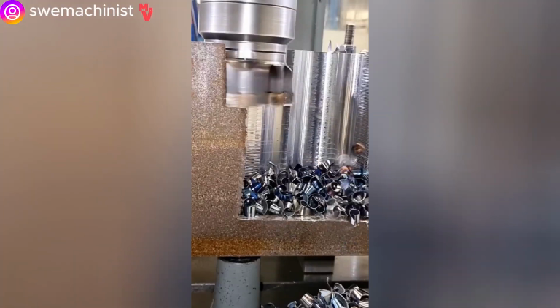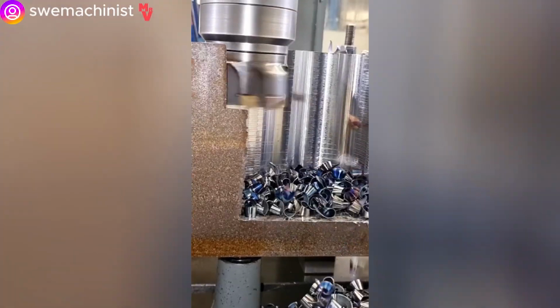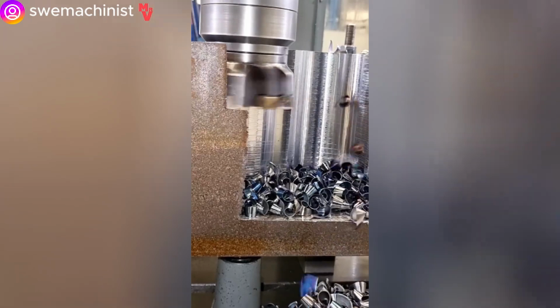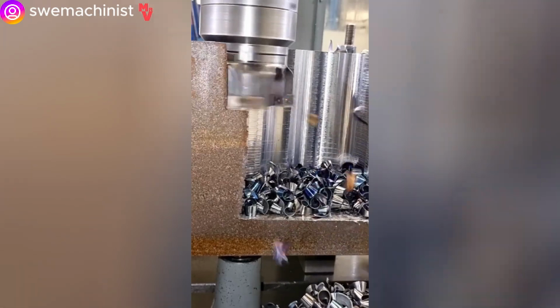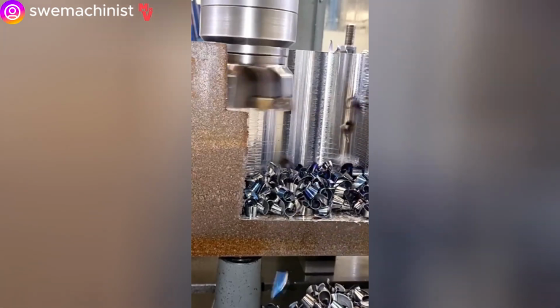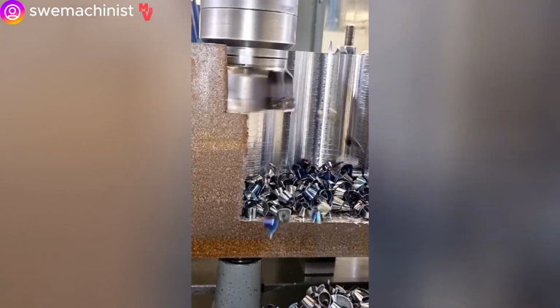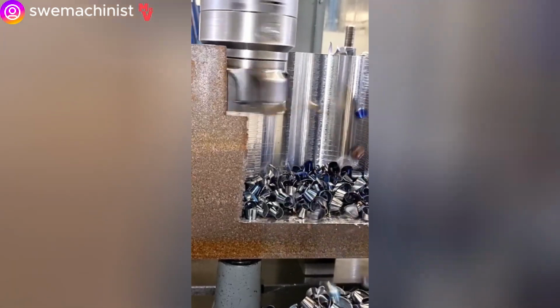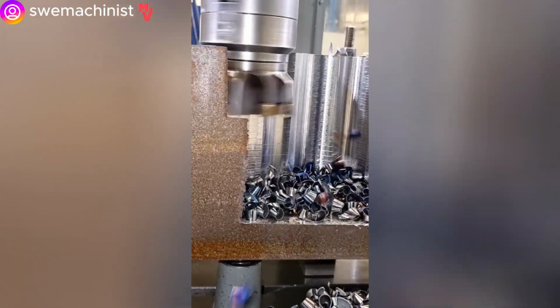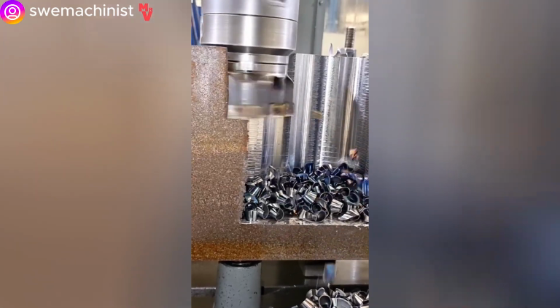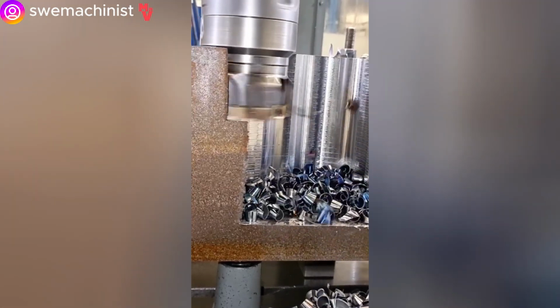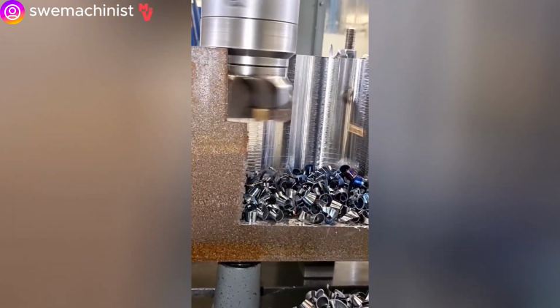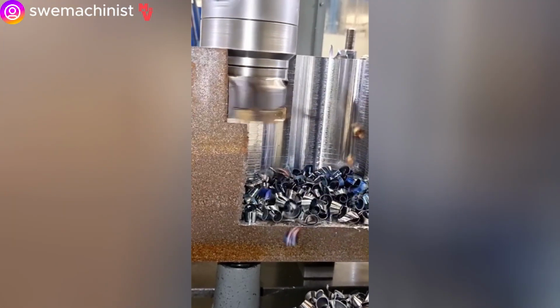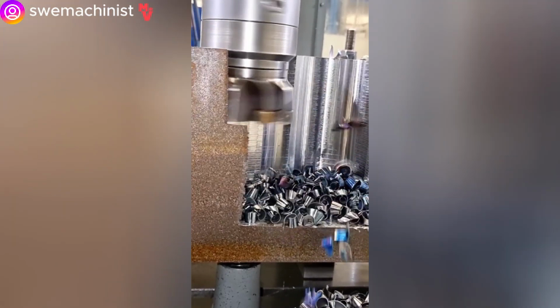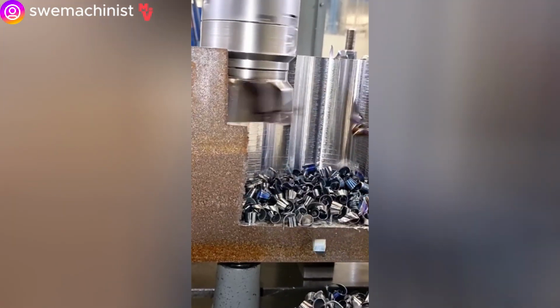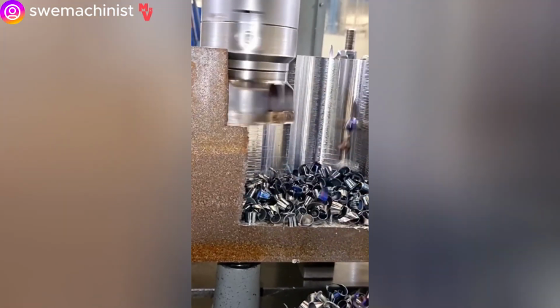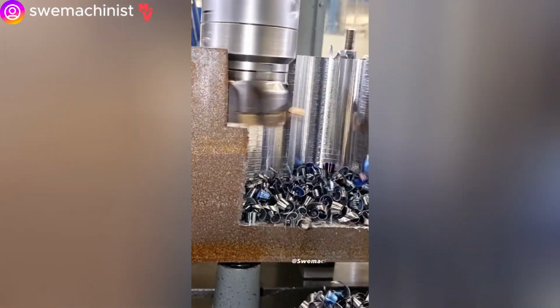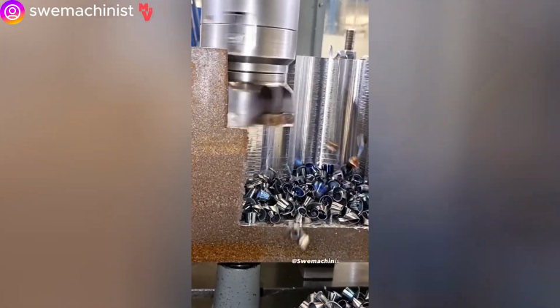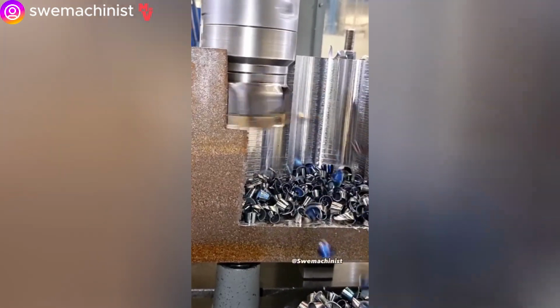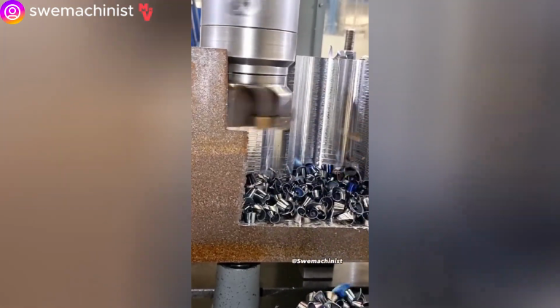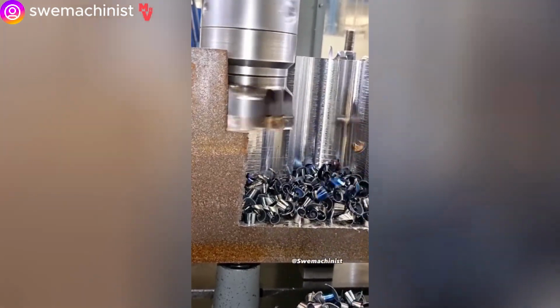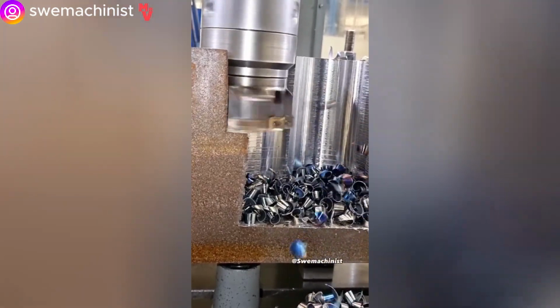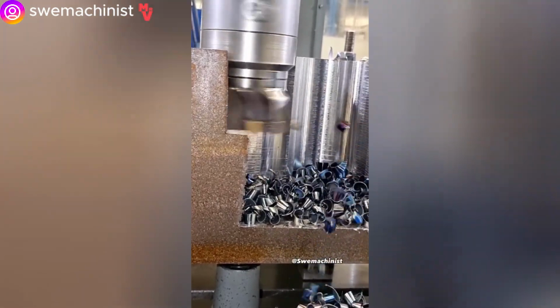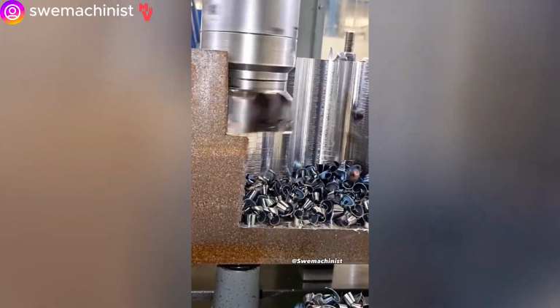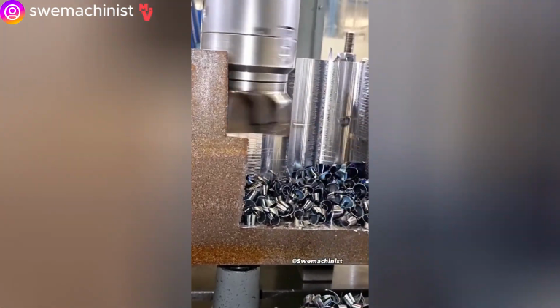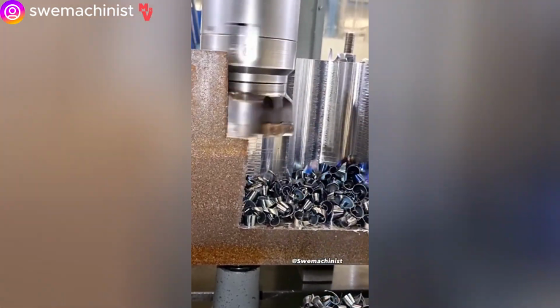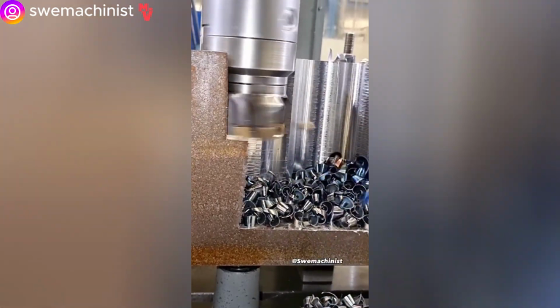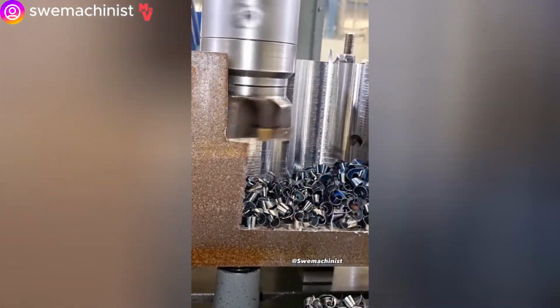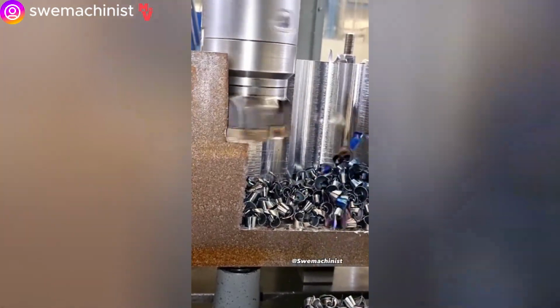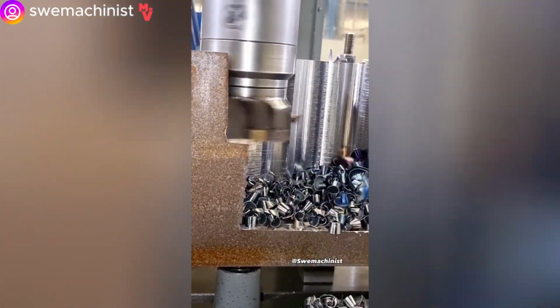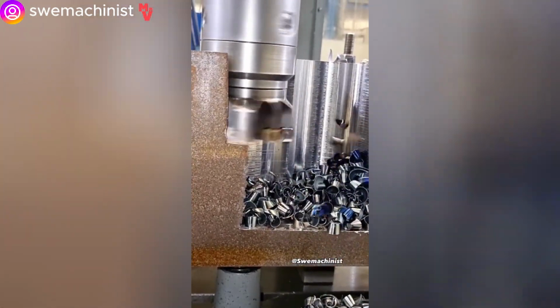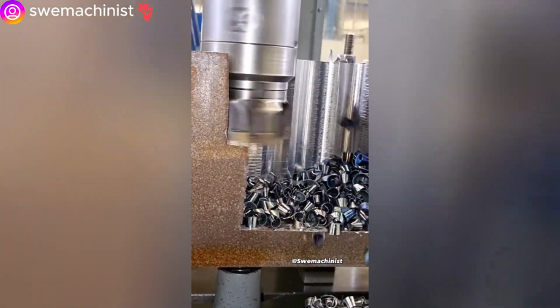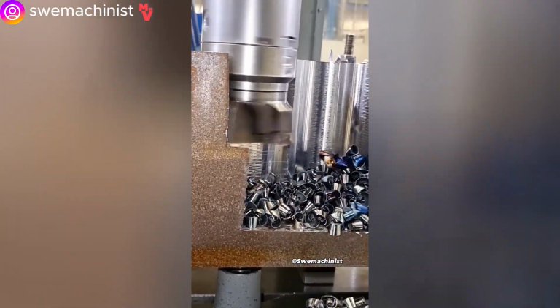Milling uses a high-durability blade to remove material by advancing the cutter into a workpiece.